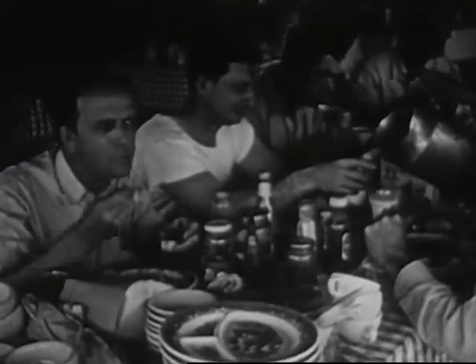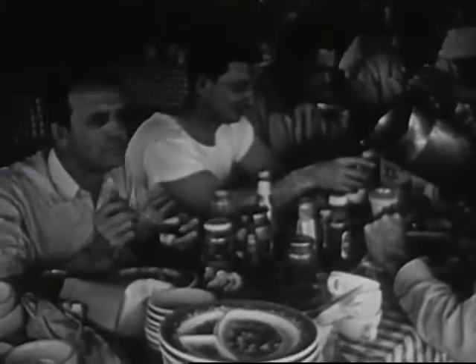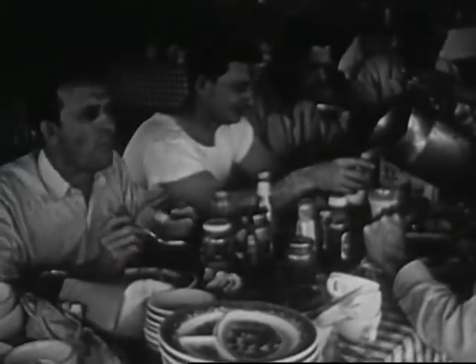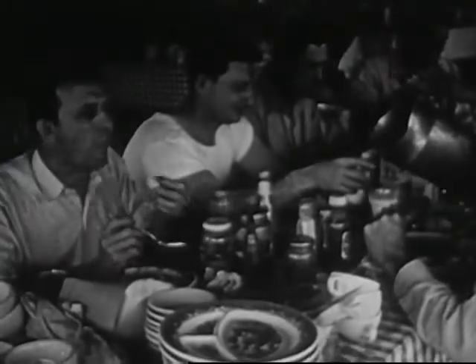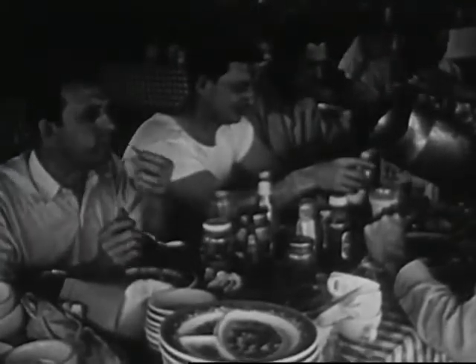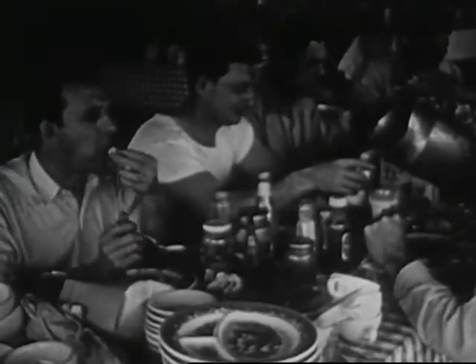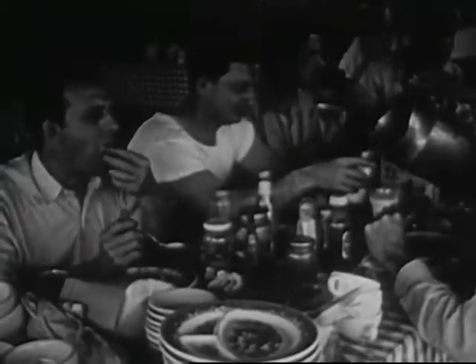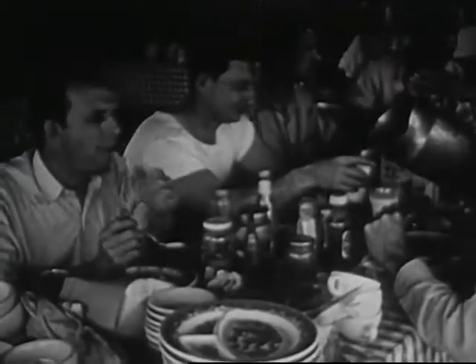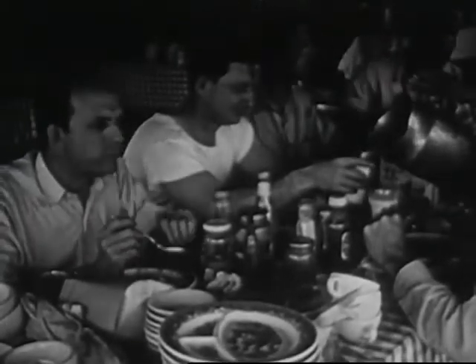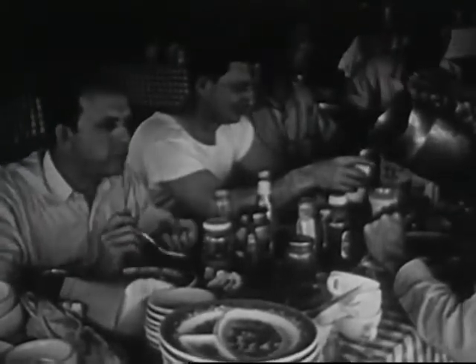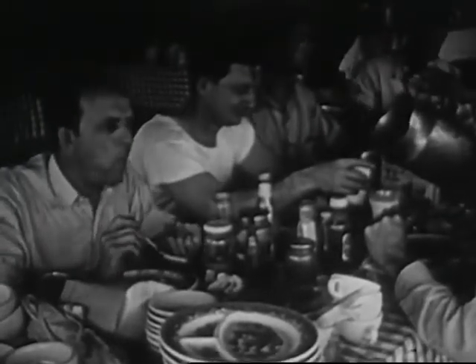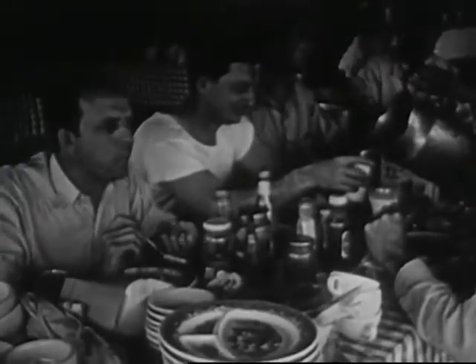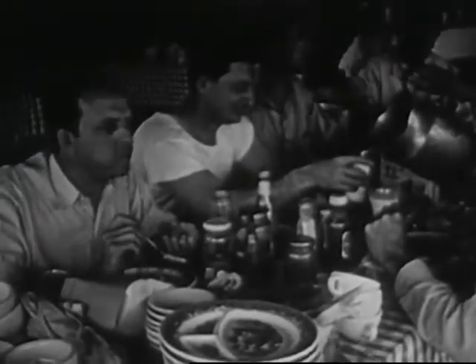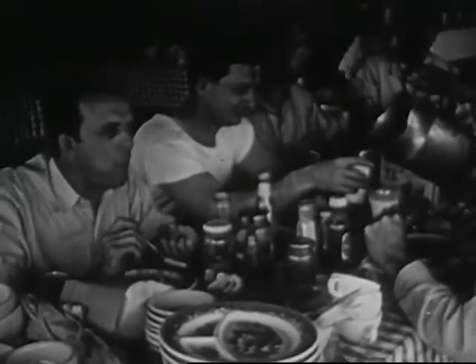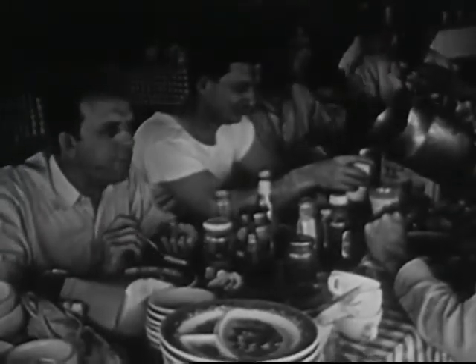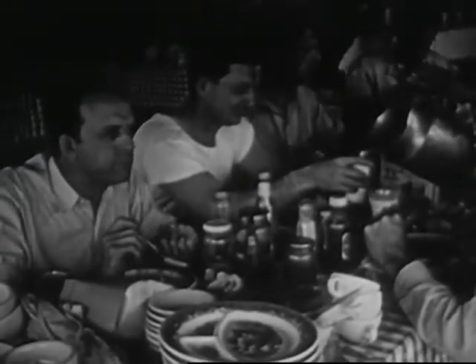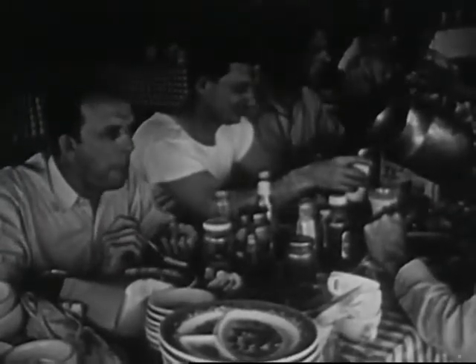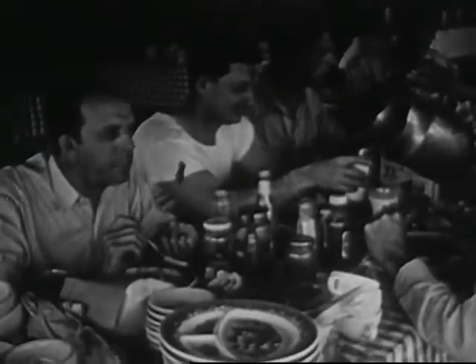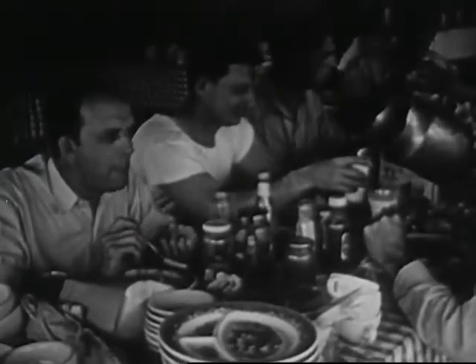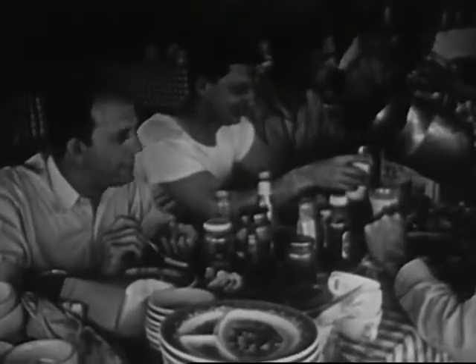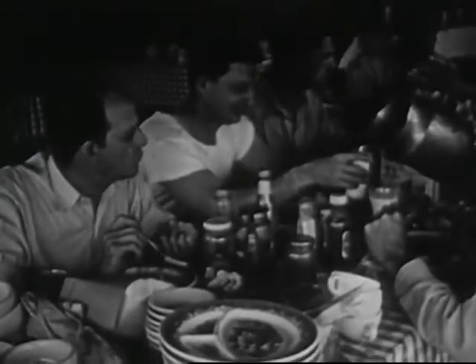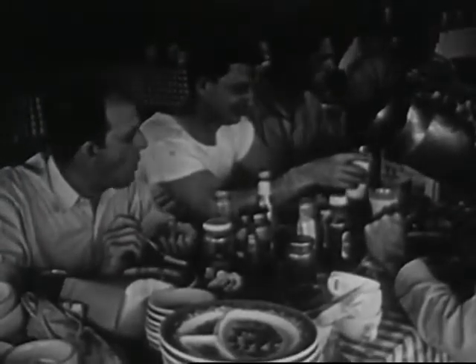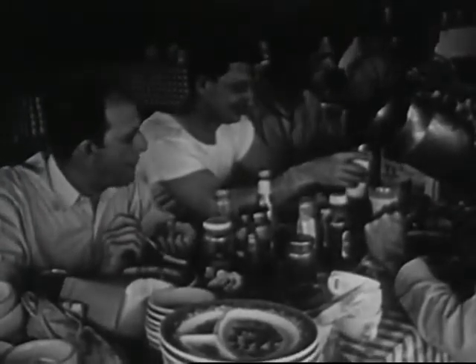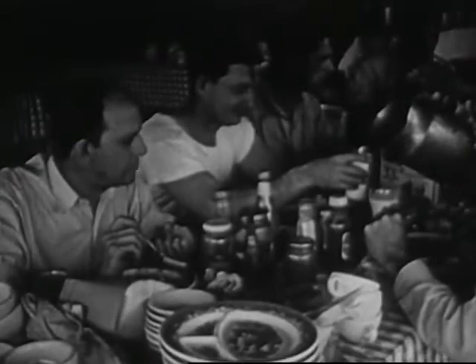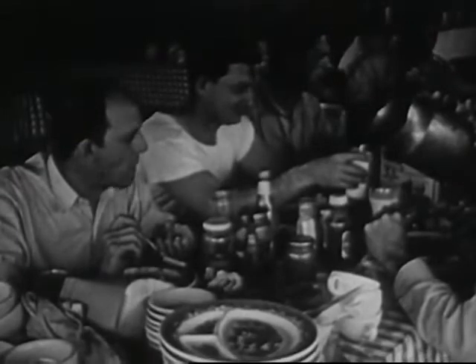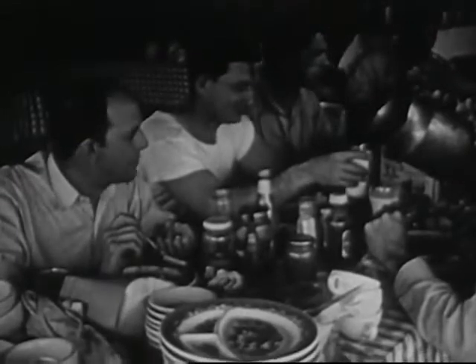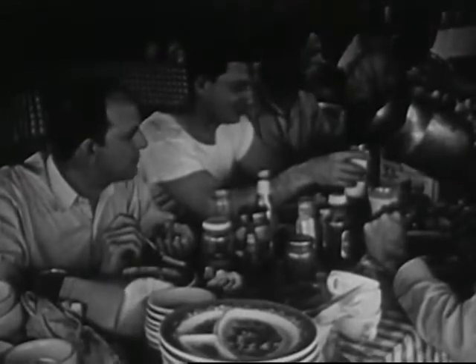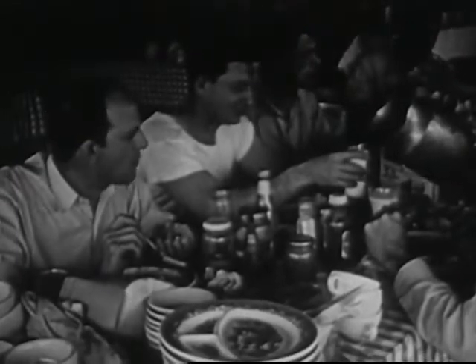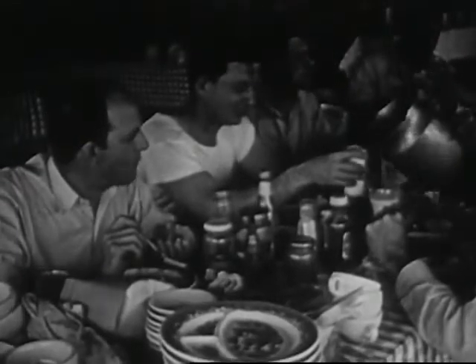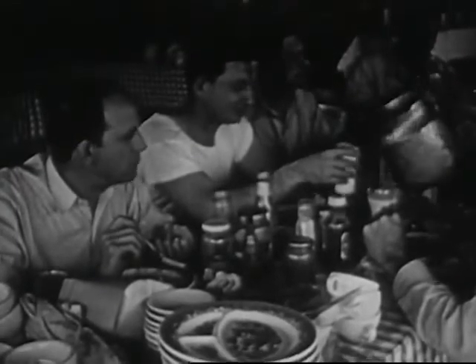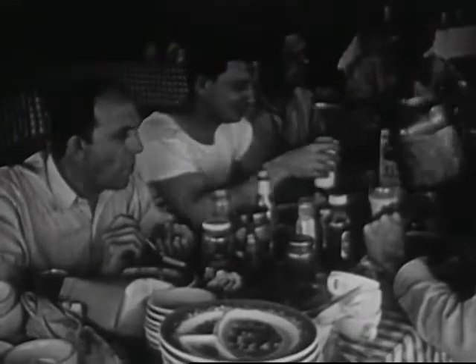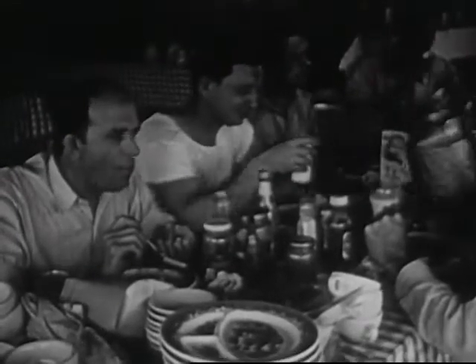Milk is passed around in large pitchers — everyone can drink as much as he wants.